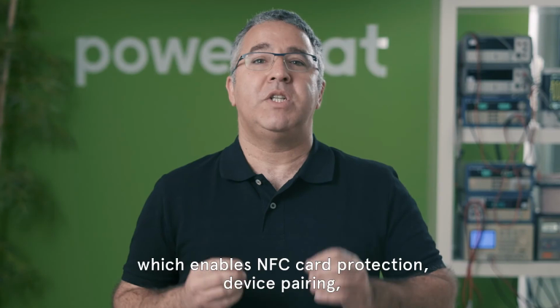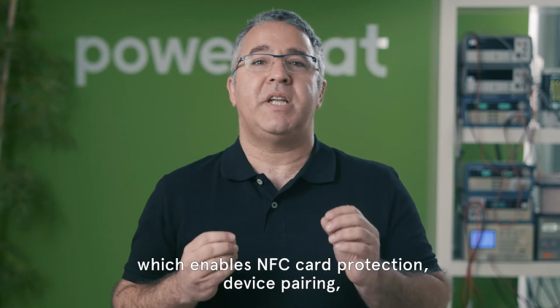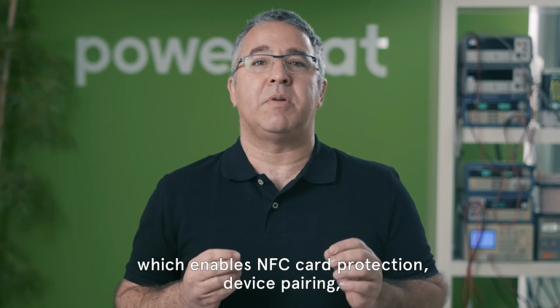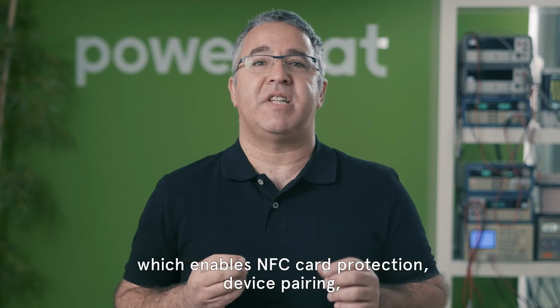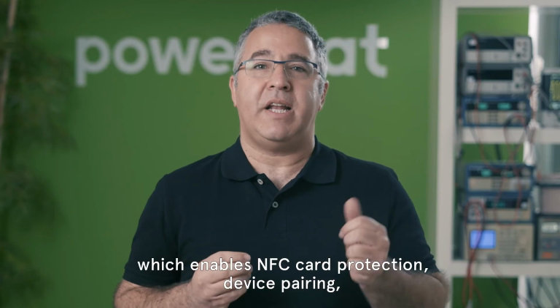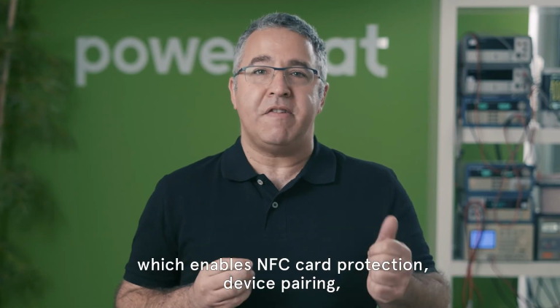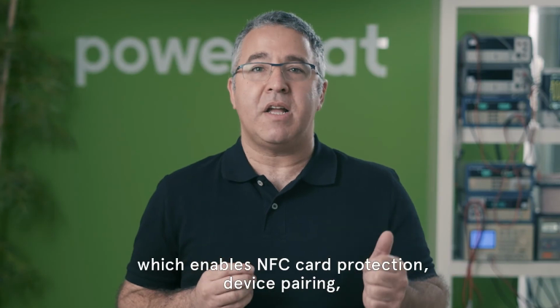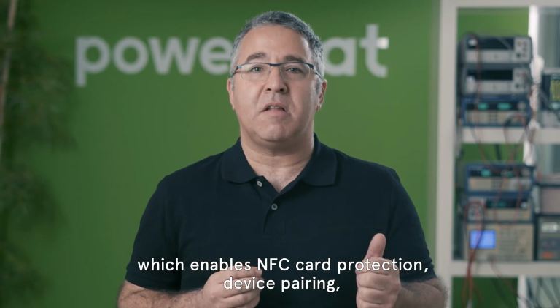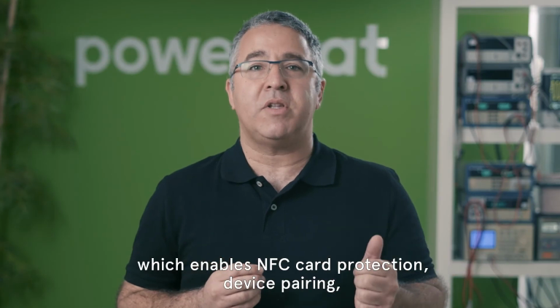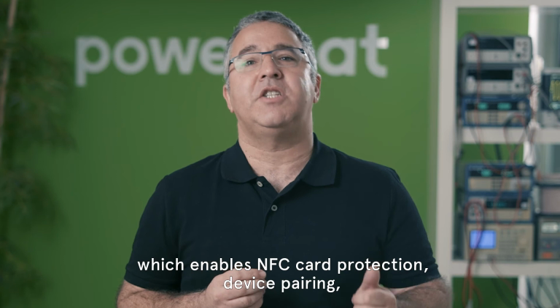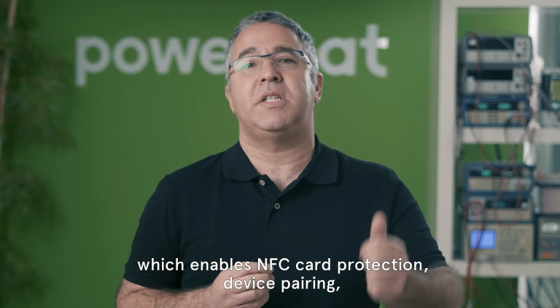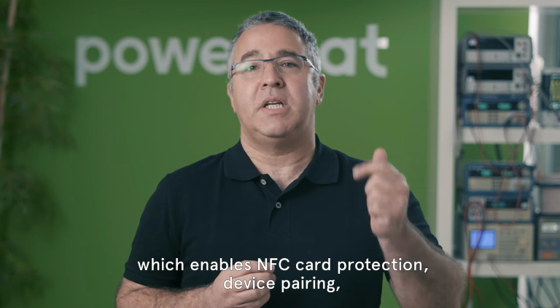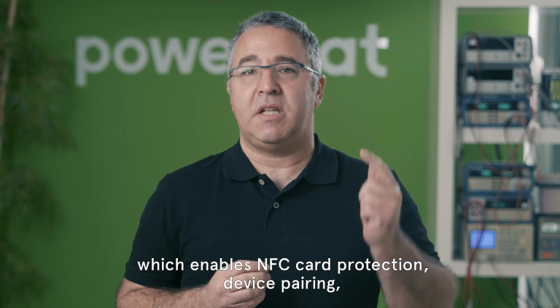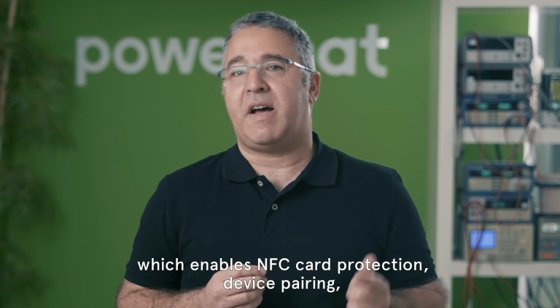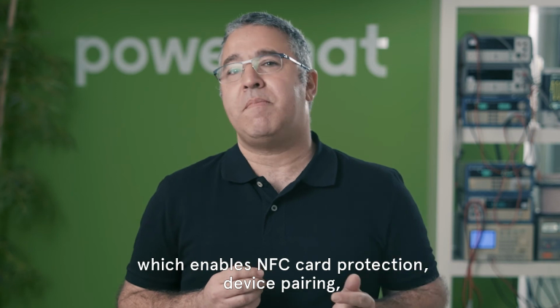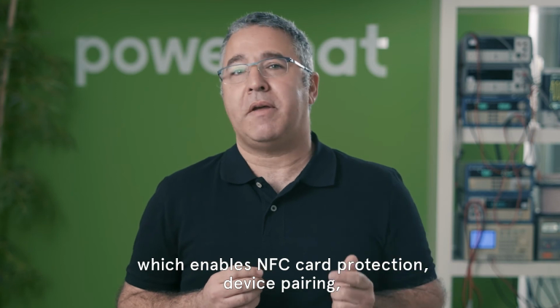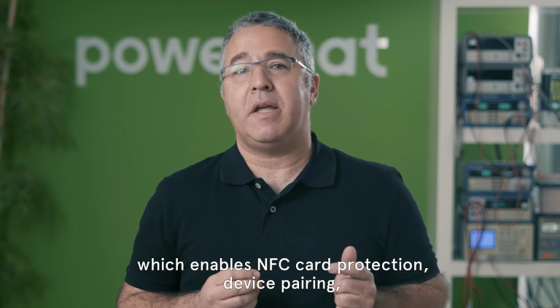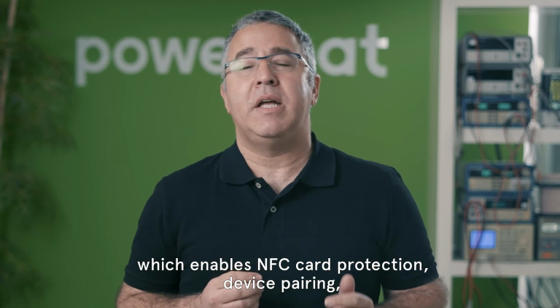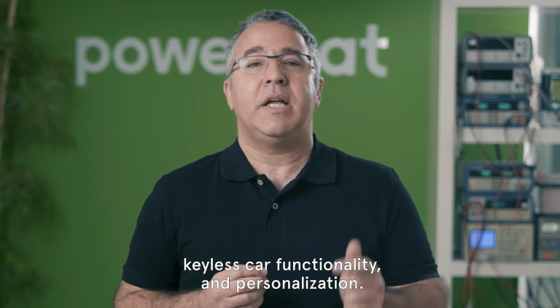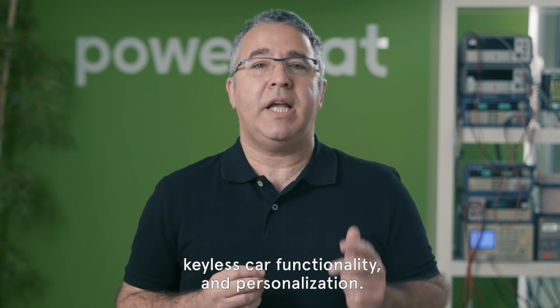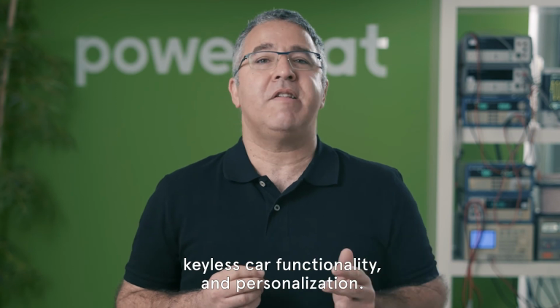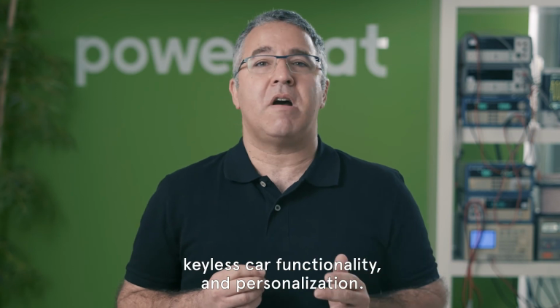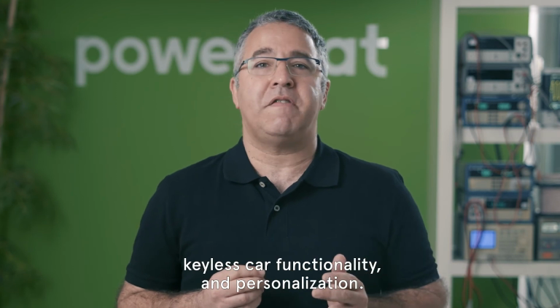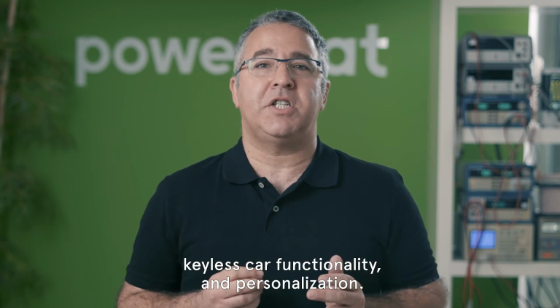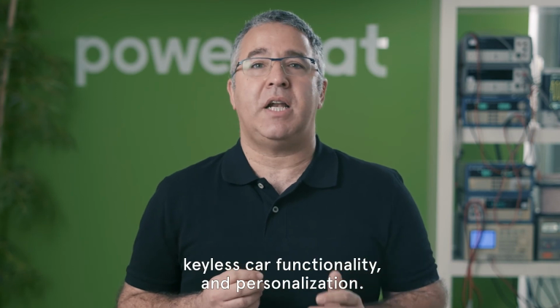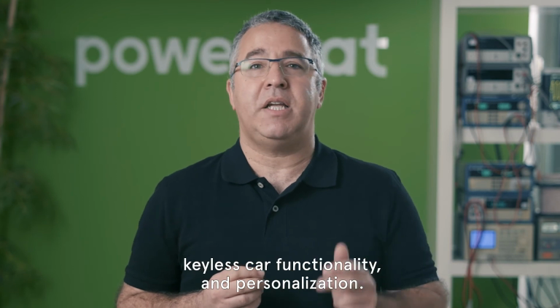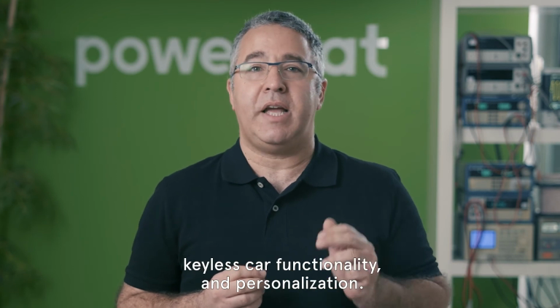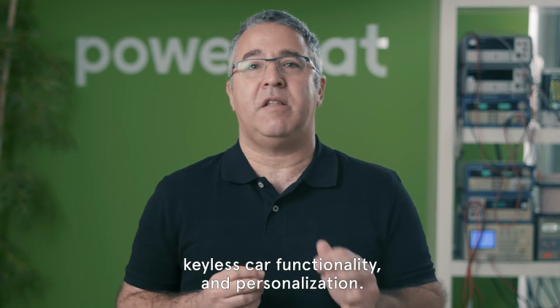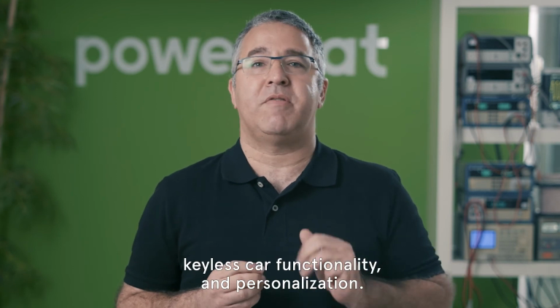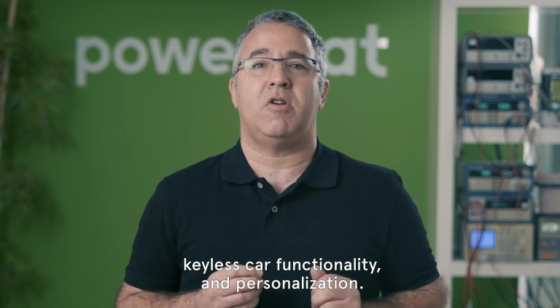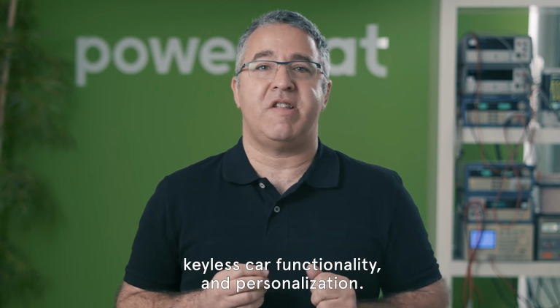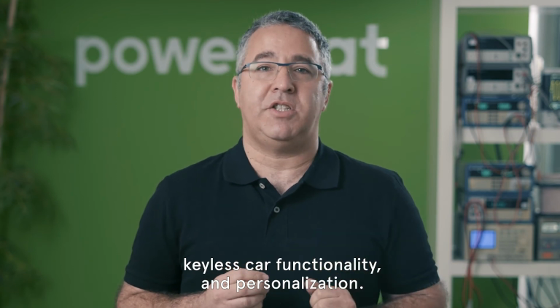Our complete reference design includes connectivity features such as NFC and CAN bus, which enables NFC card protection, device pairing, keyless car functionality, and personalization.